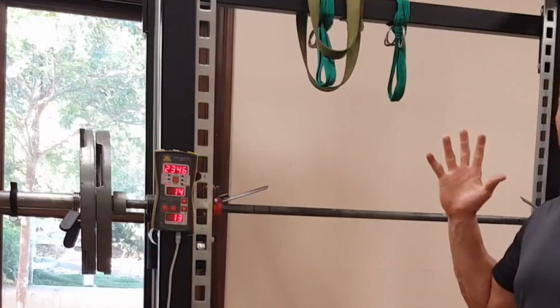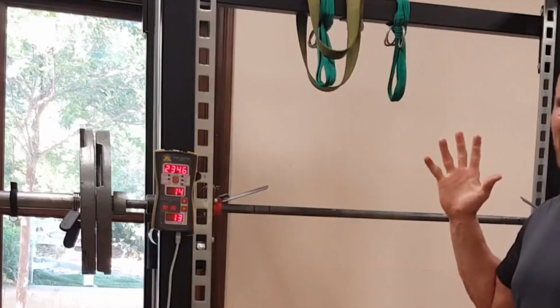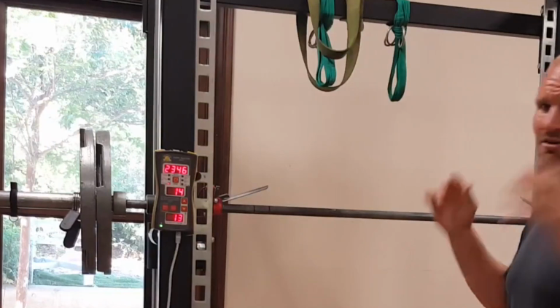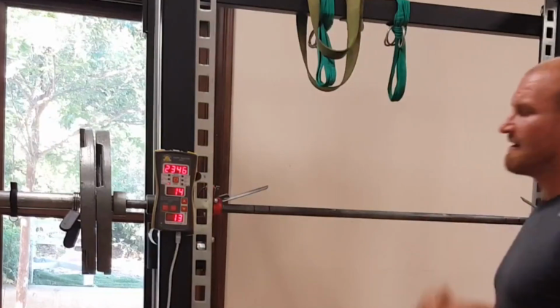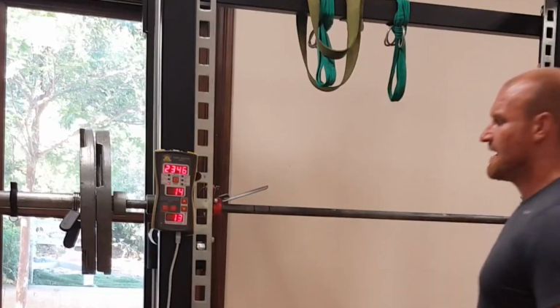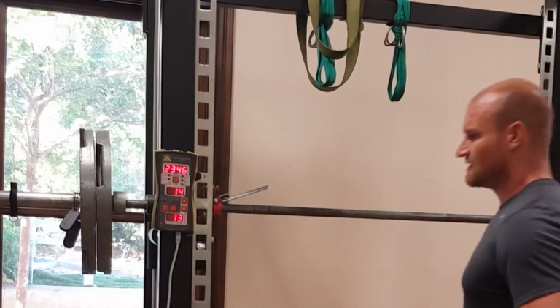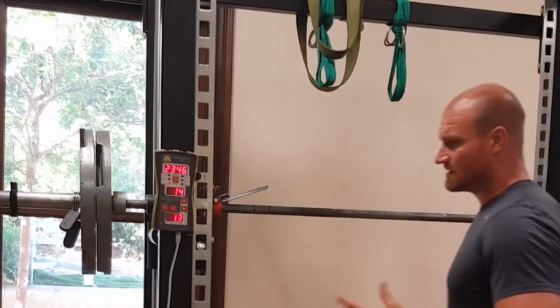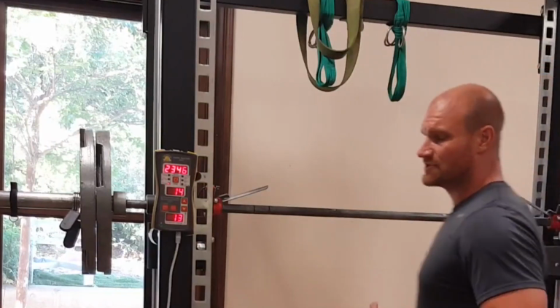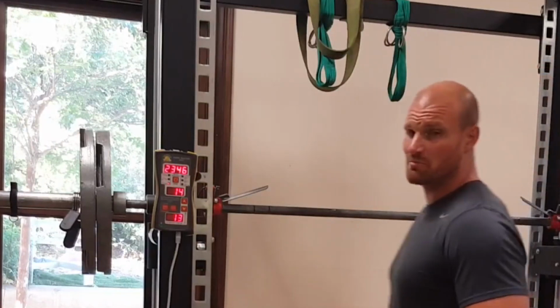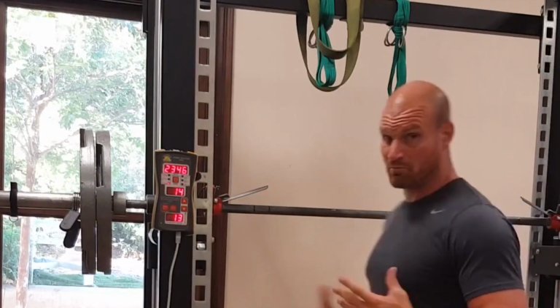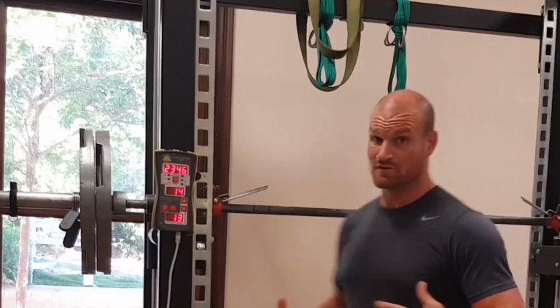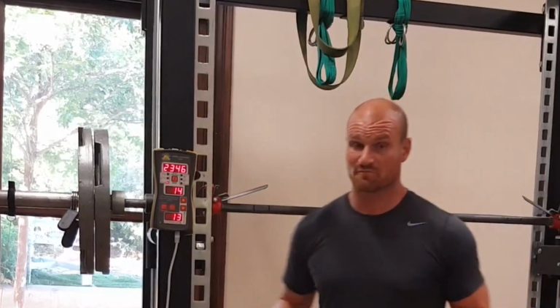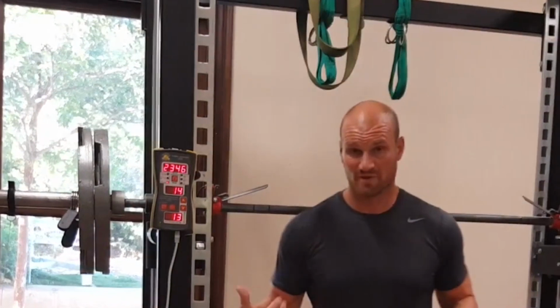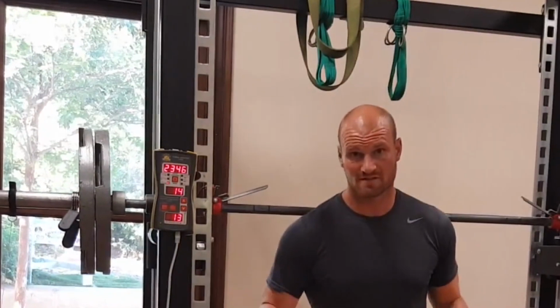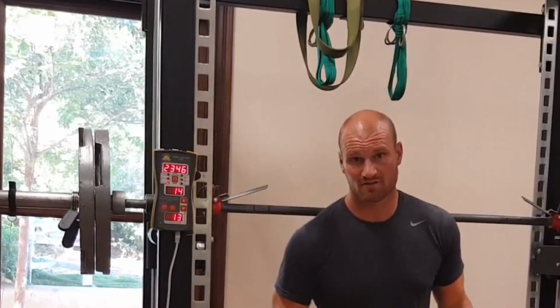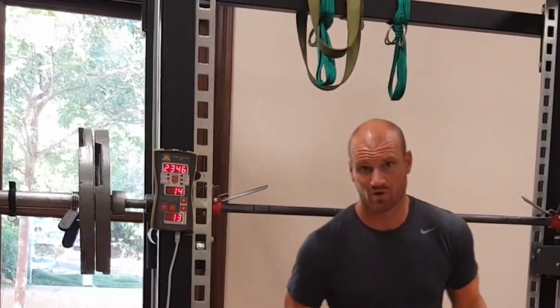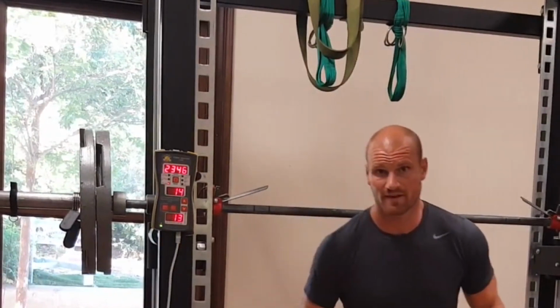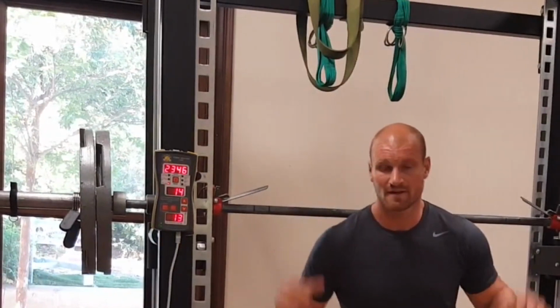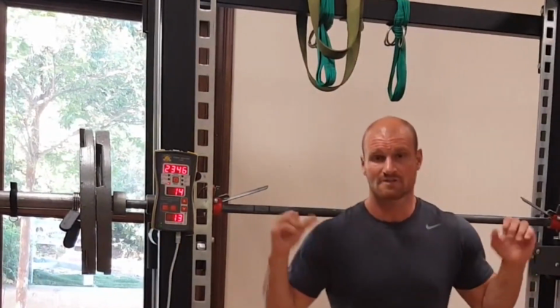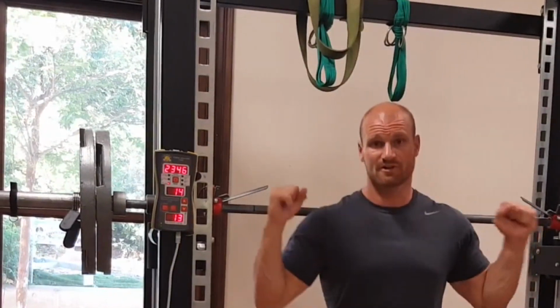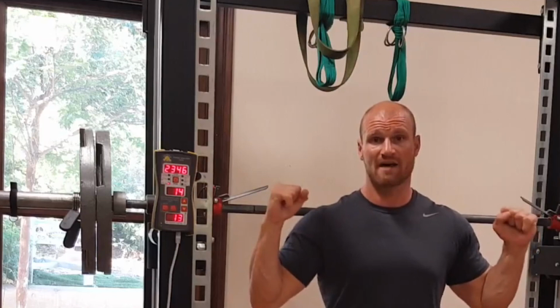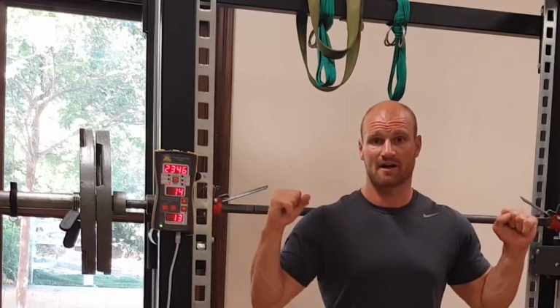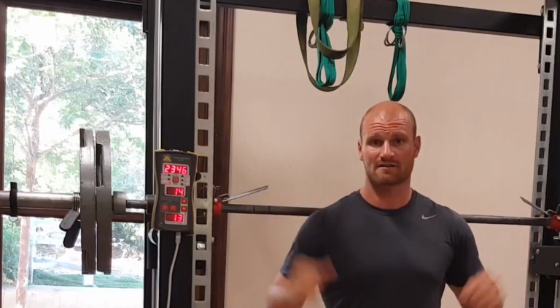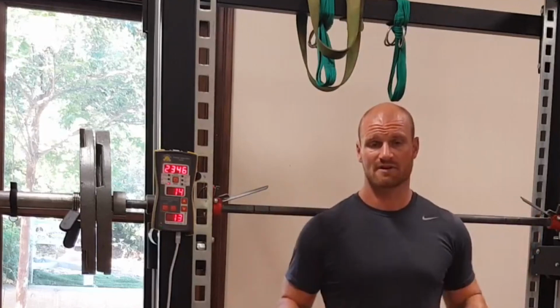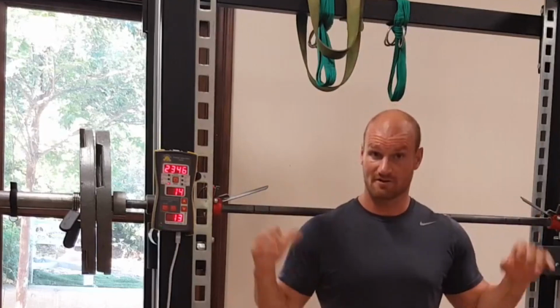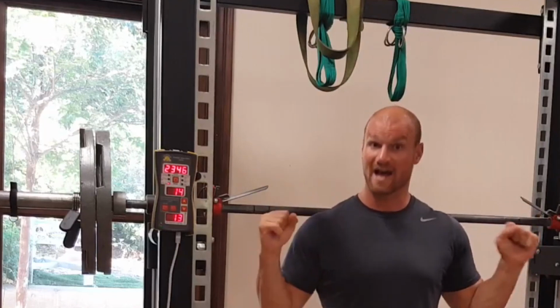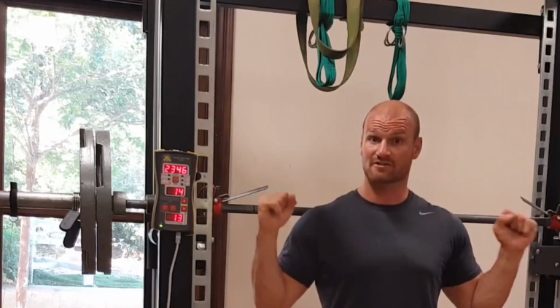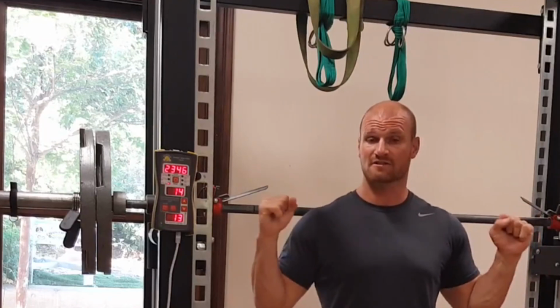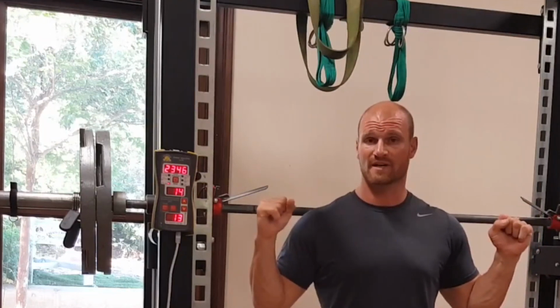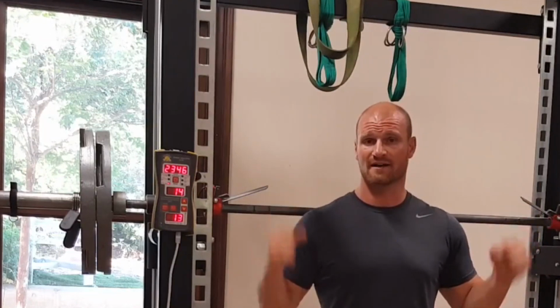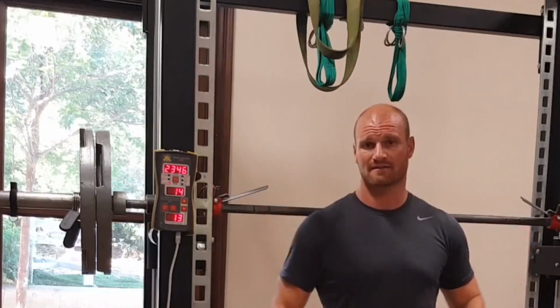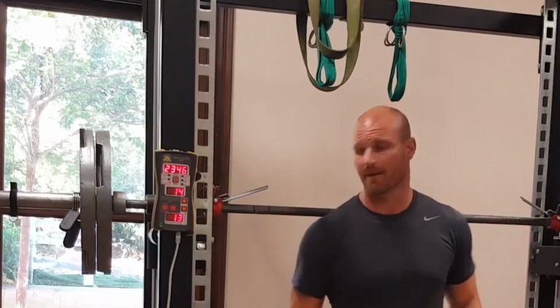Now let's see the difference when you simply let it go and do a propulsive movement instead of one where you're grabbing onto it — because when you grab on, you're actually slowing it down at the top.